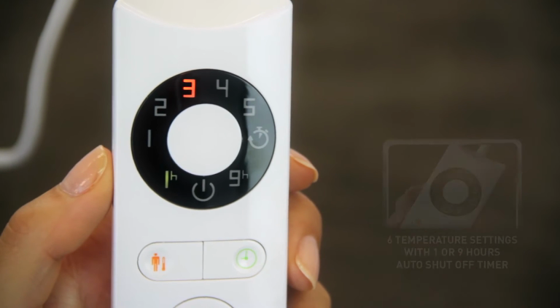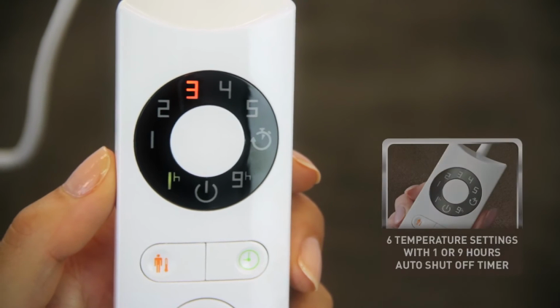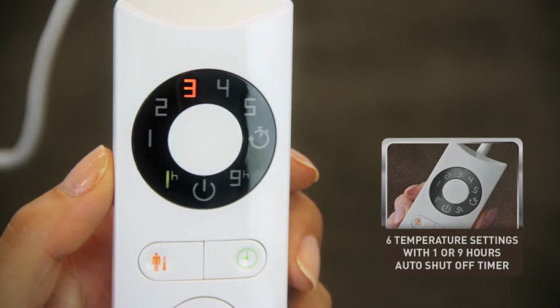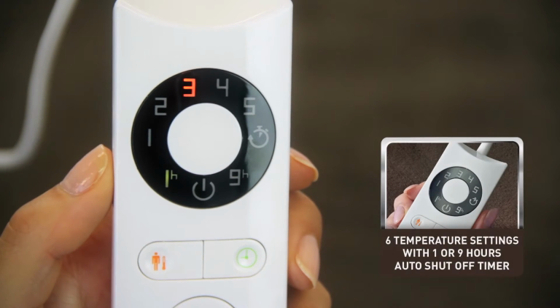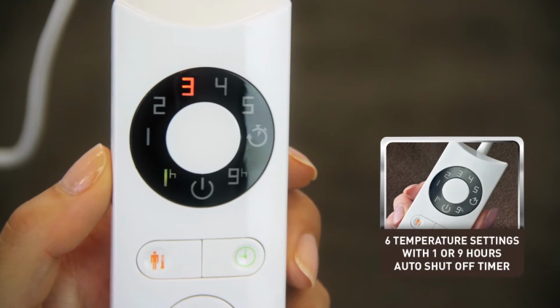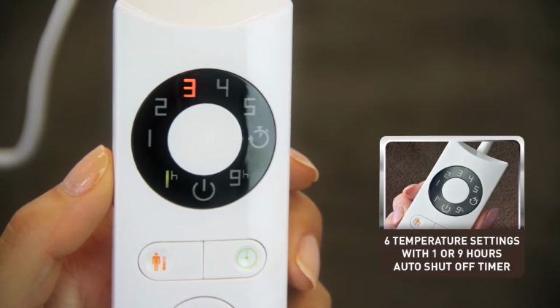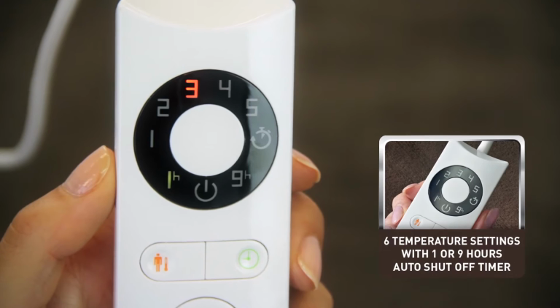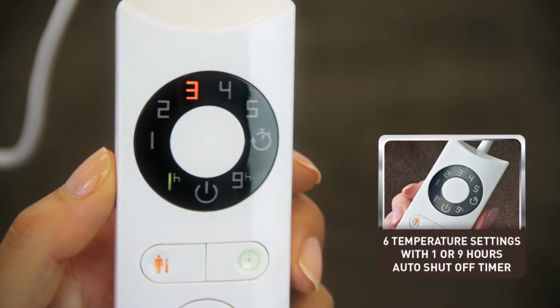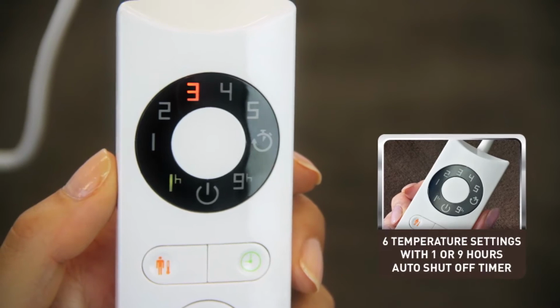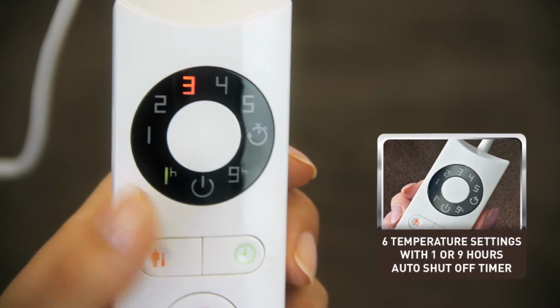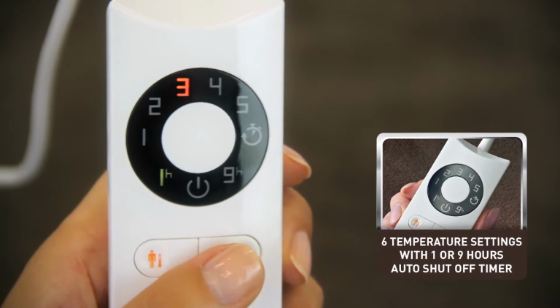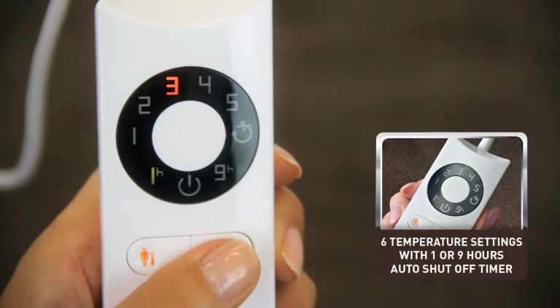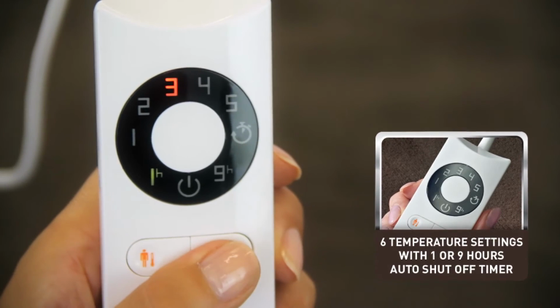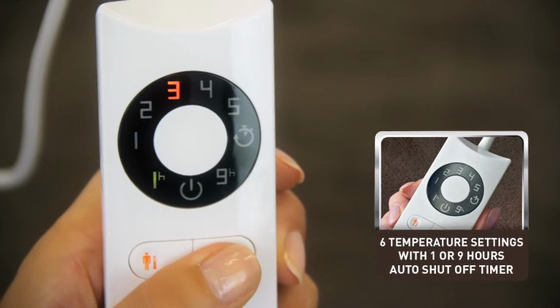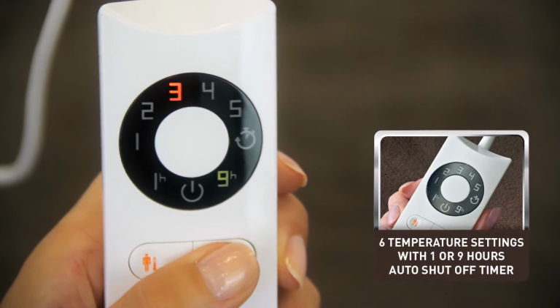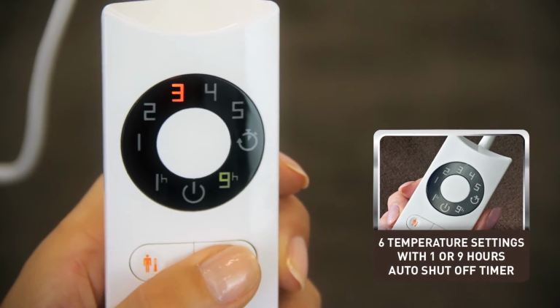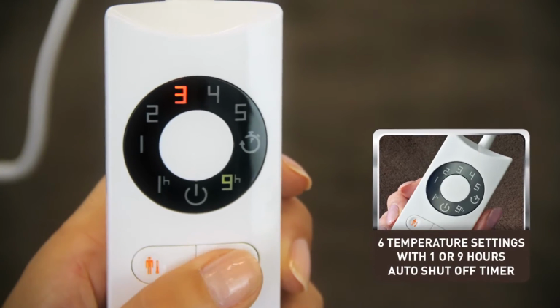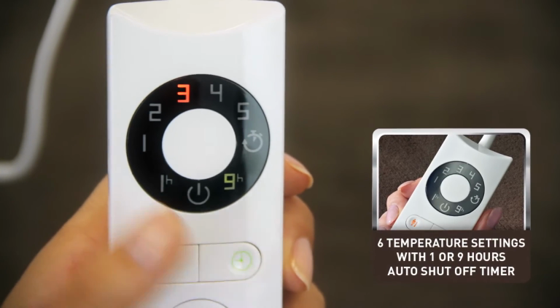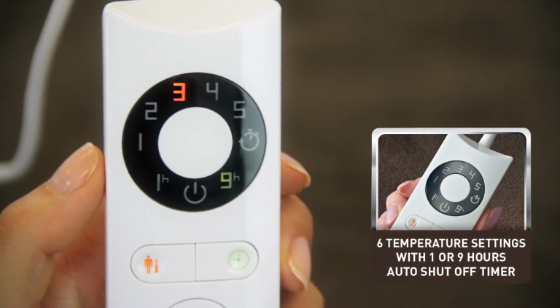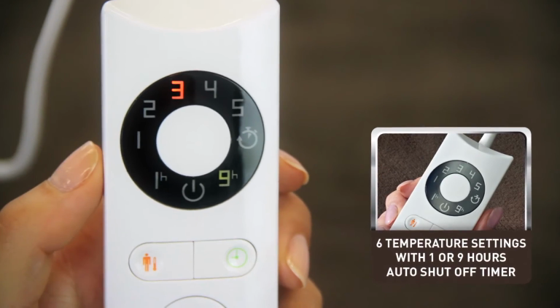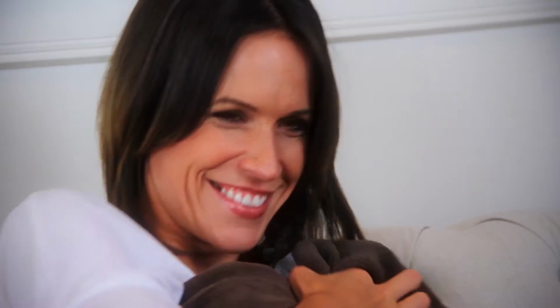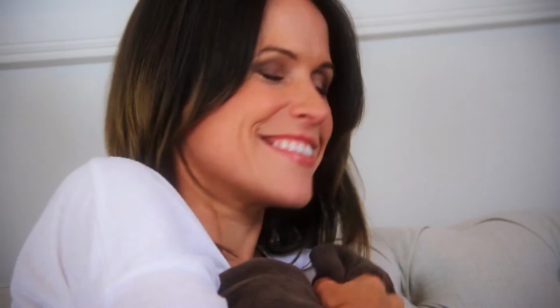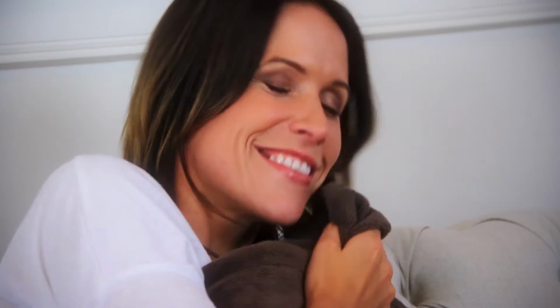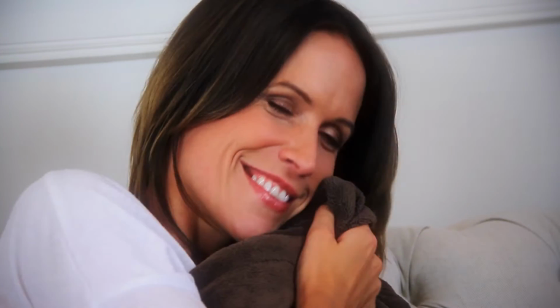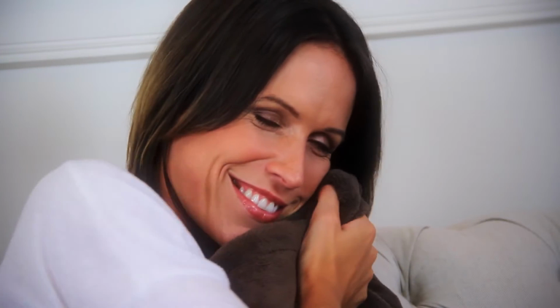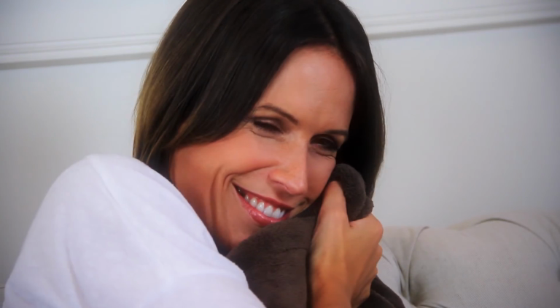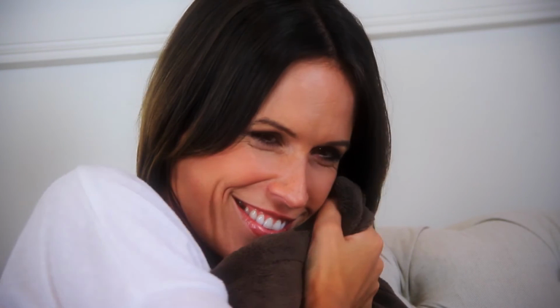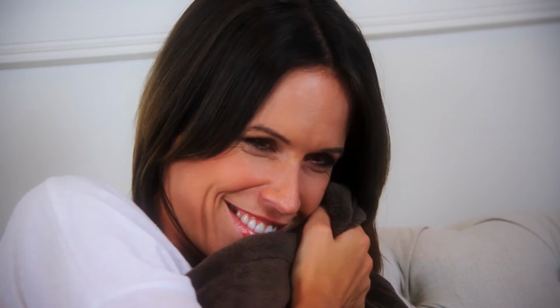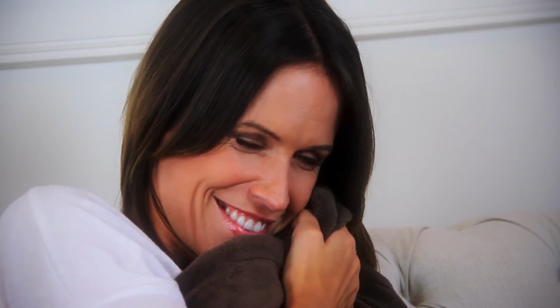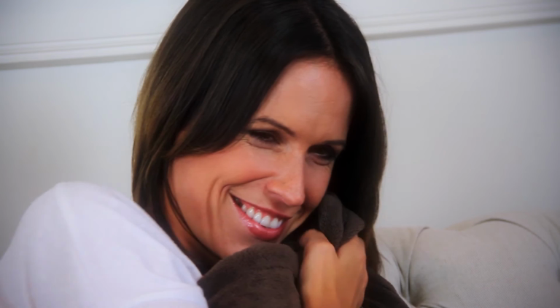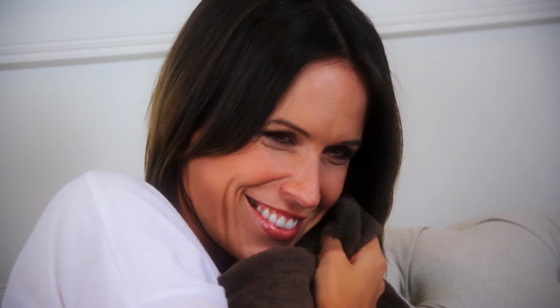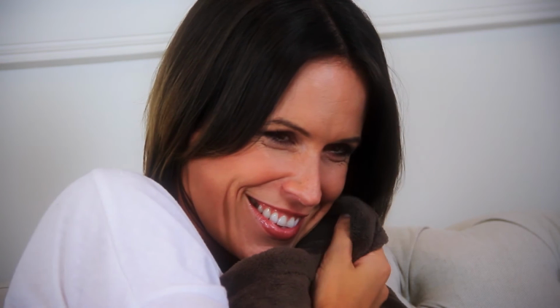The automatic timer lets you choose between 1 or 9 hours, meaning you can just set it and forget it.